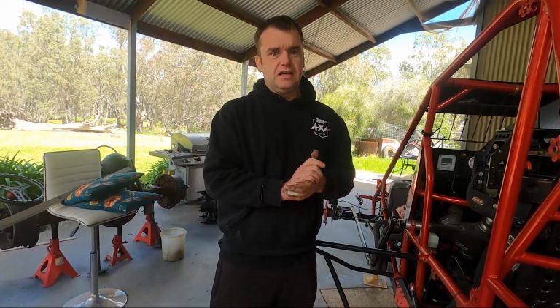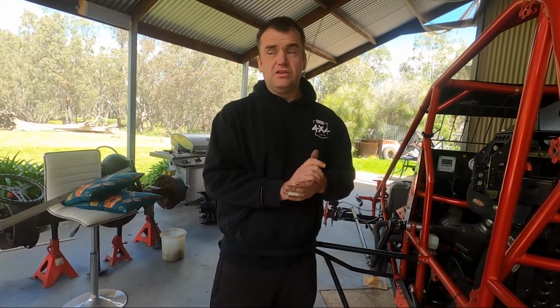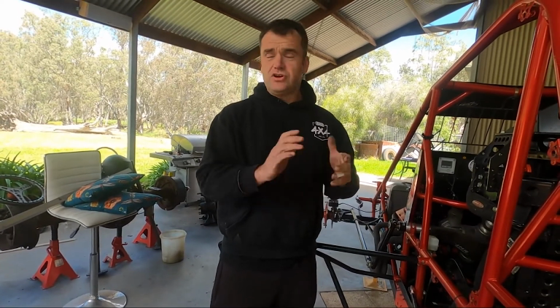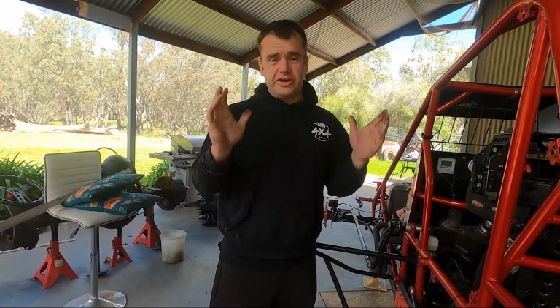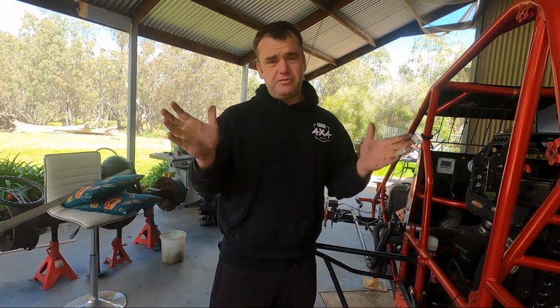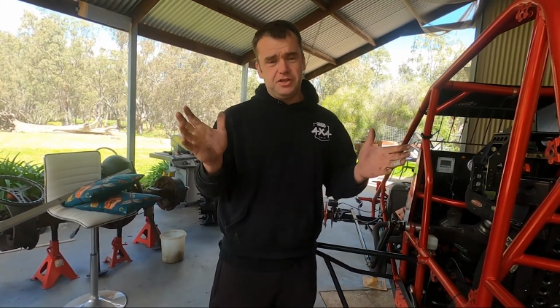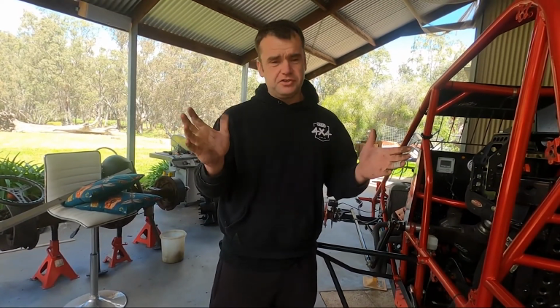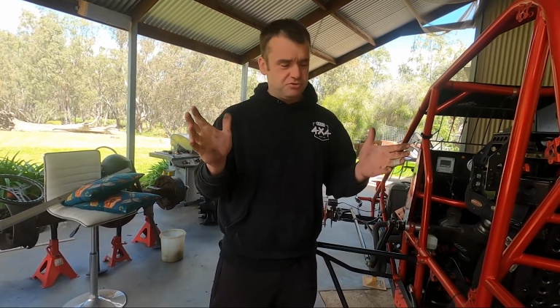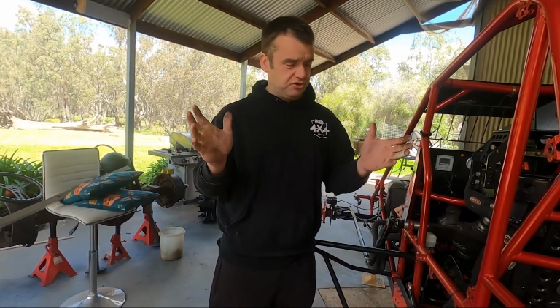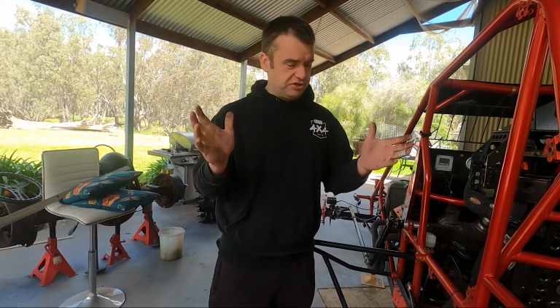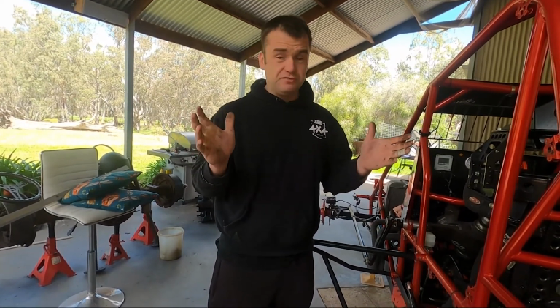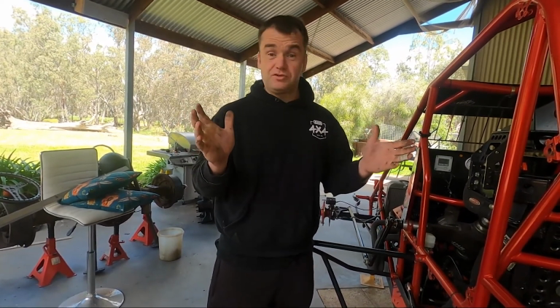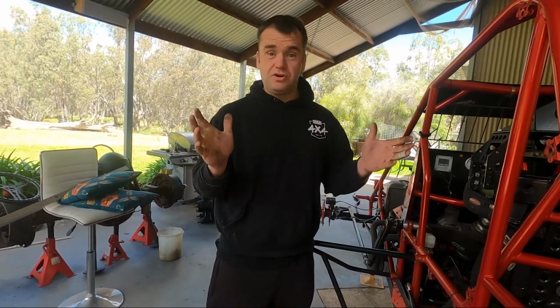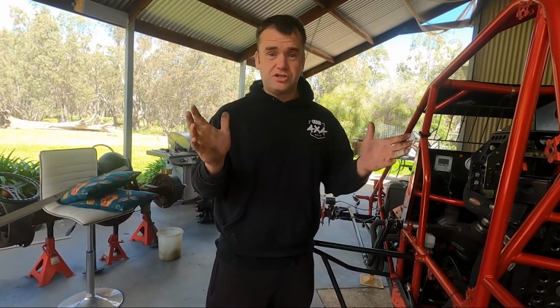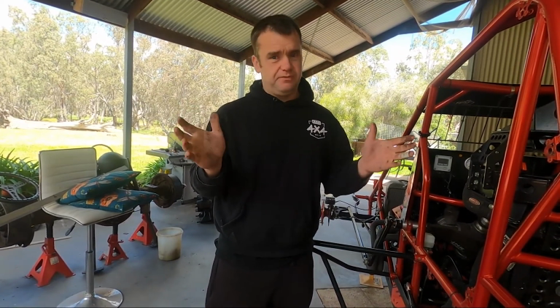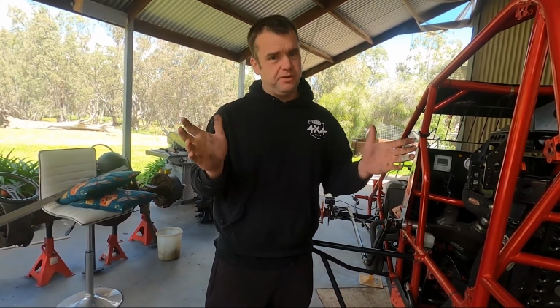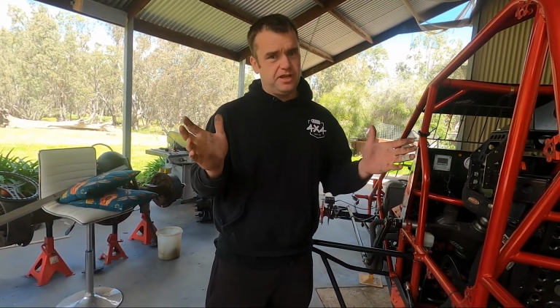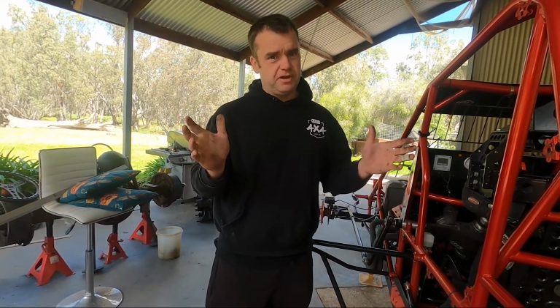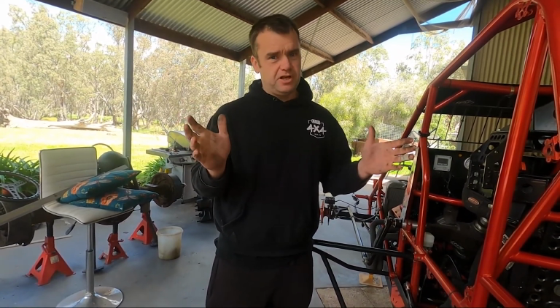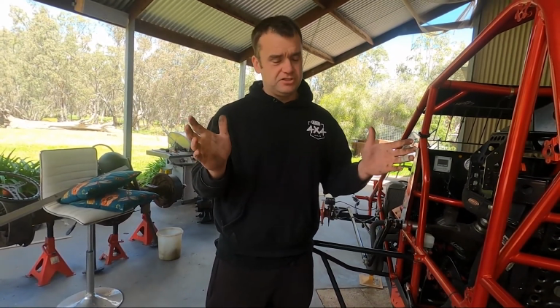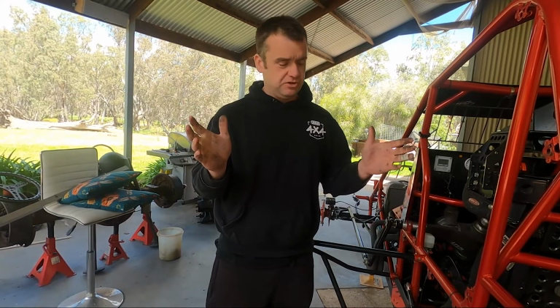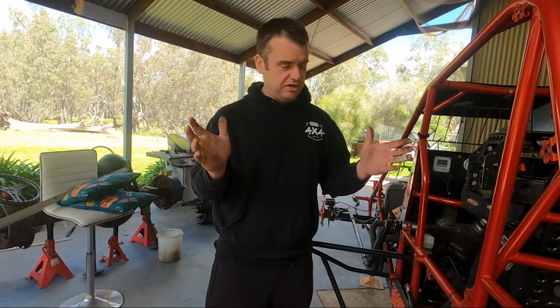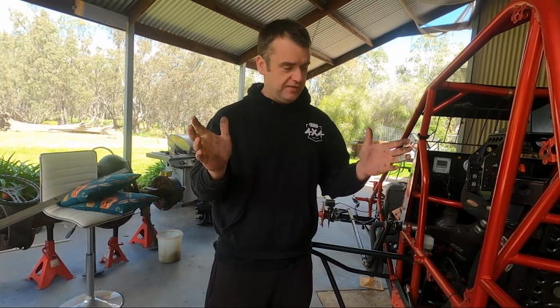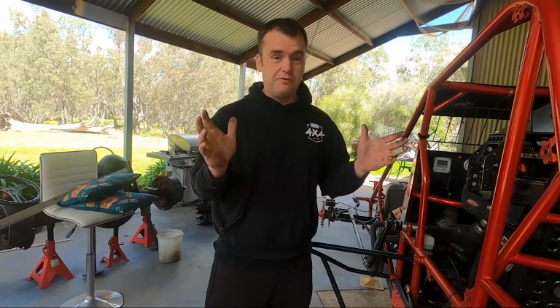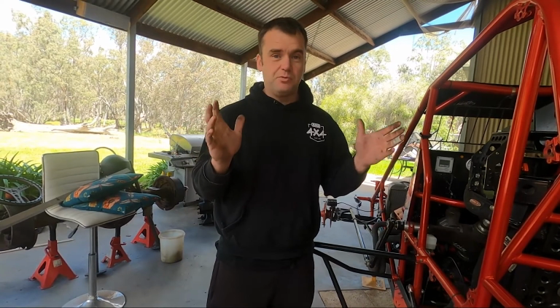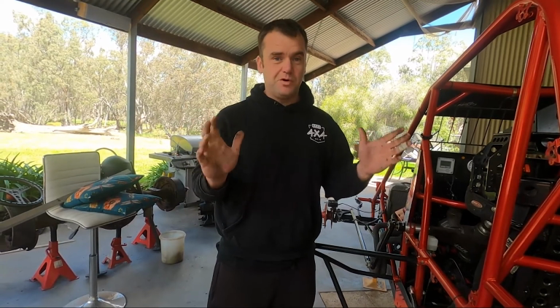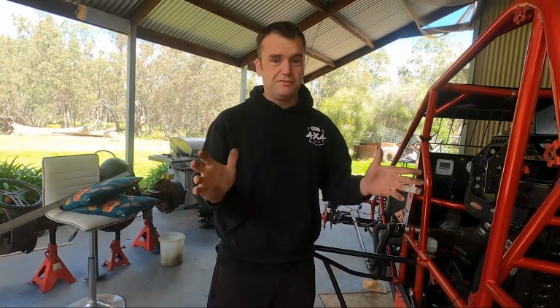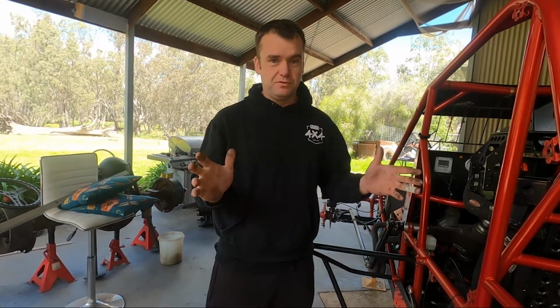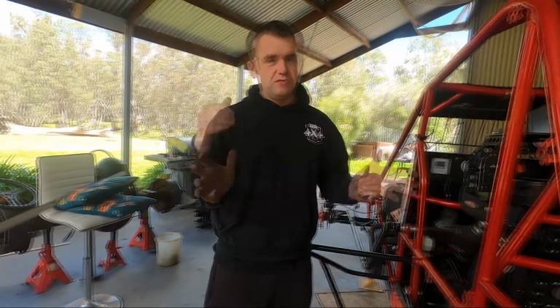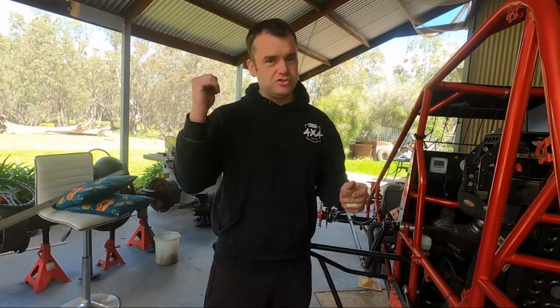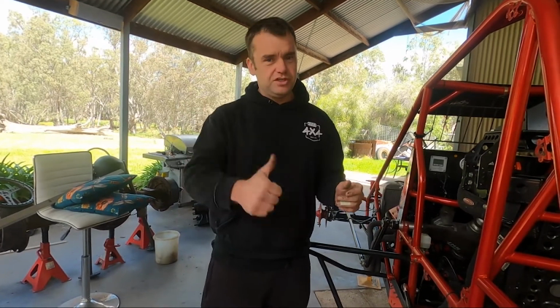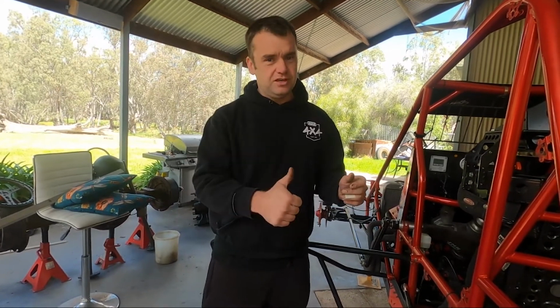It looks like they're going to be lifting some restrictions in Victoria, so hopefully we're going to get back racing soon and that will be wonderful. We'll see you then.